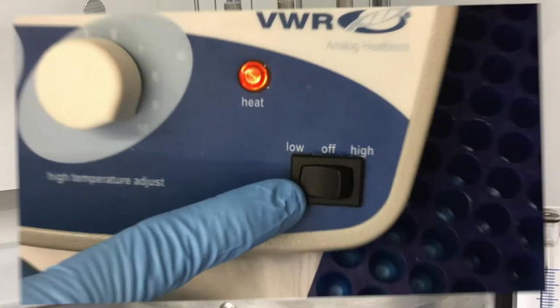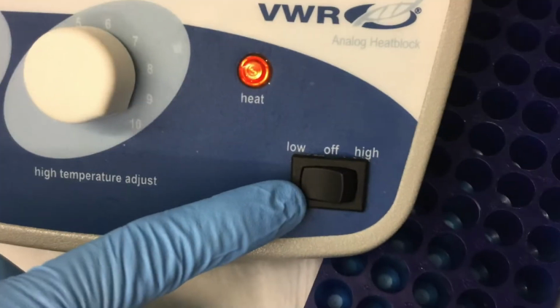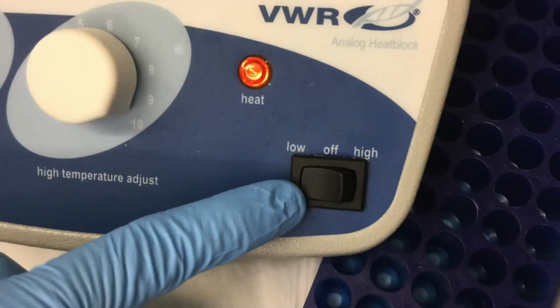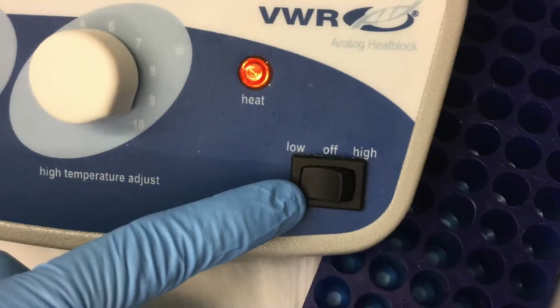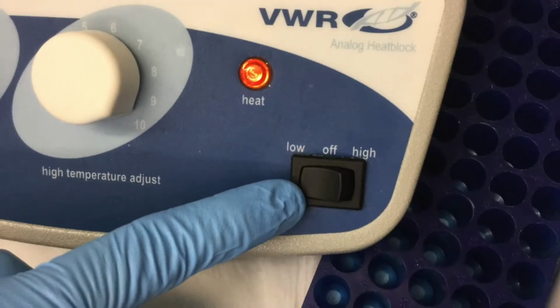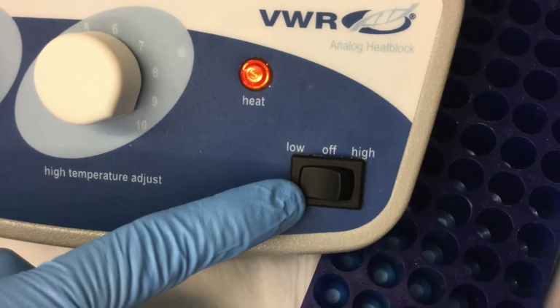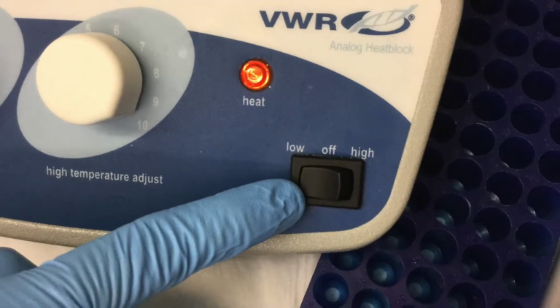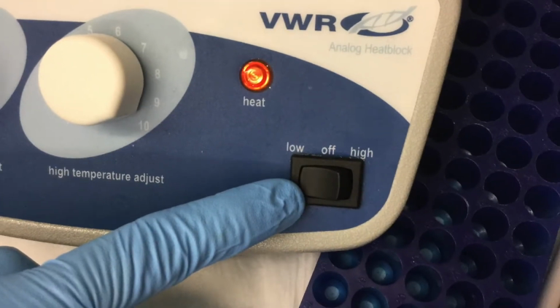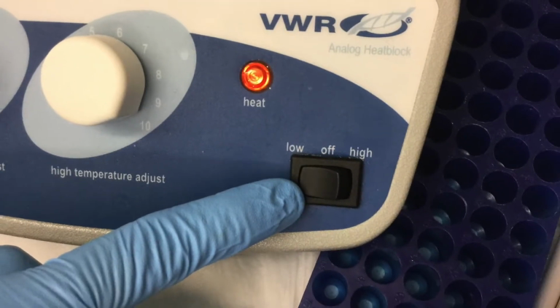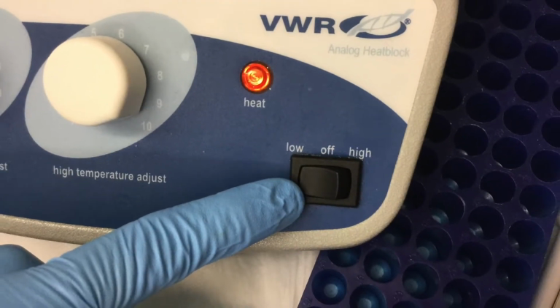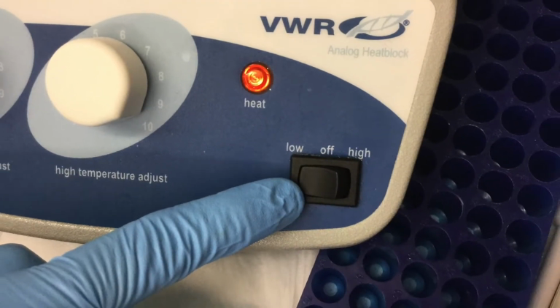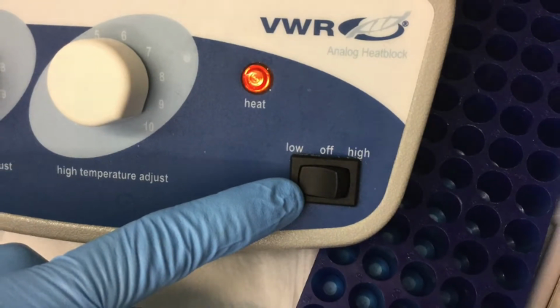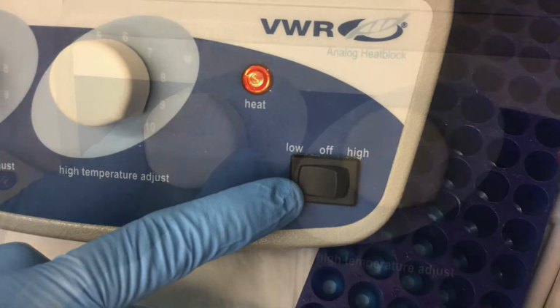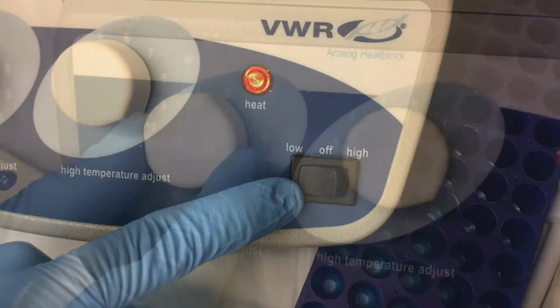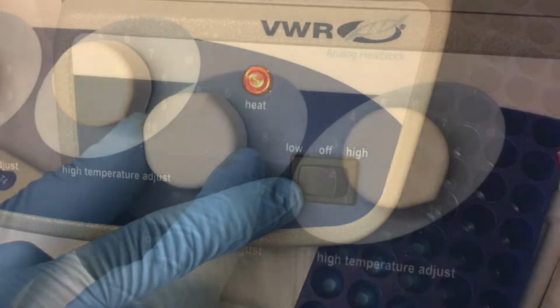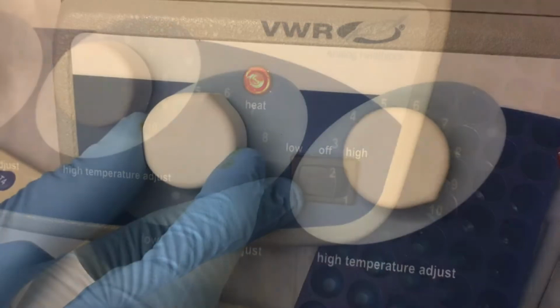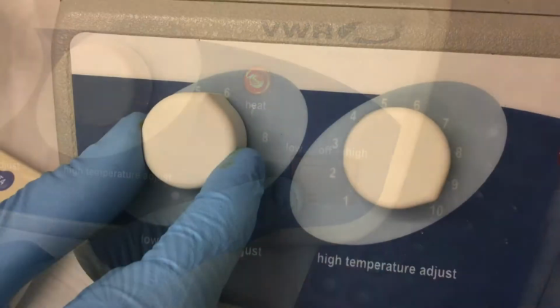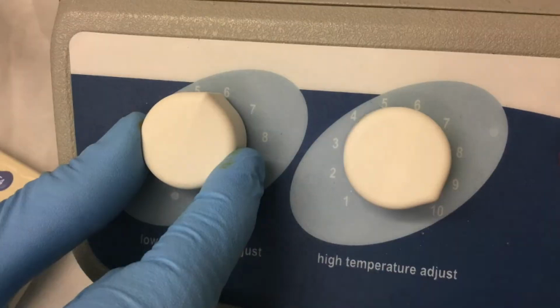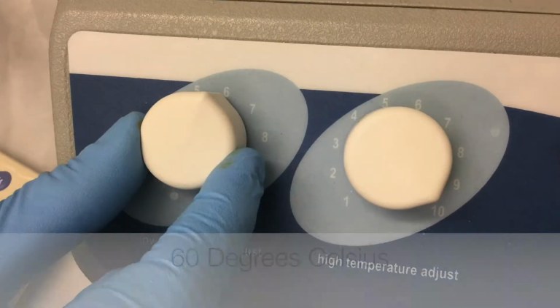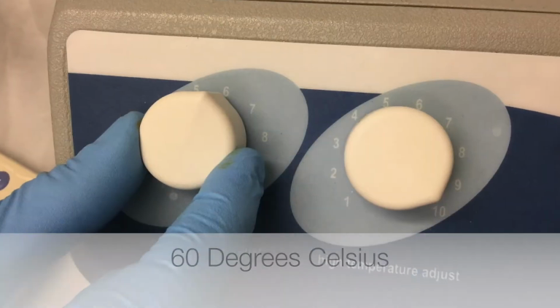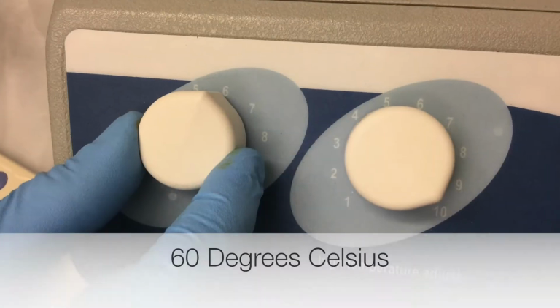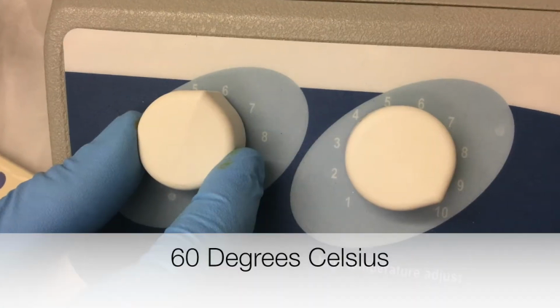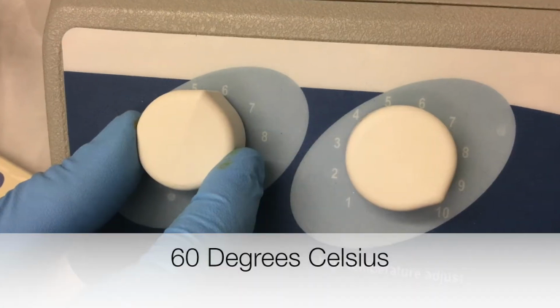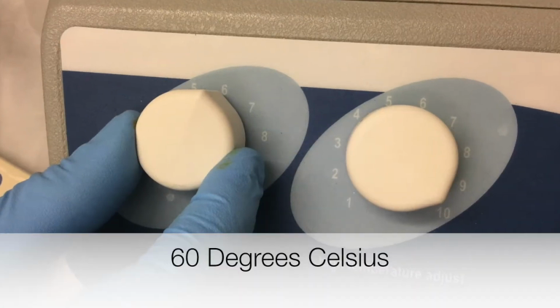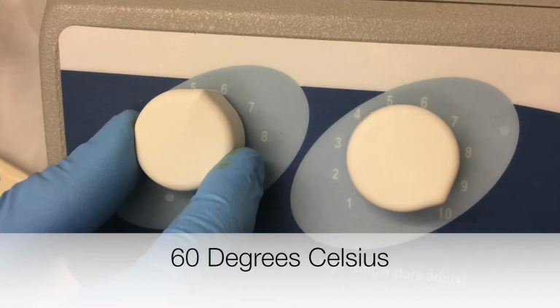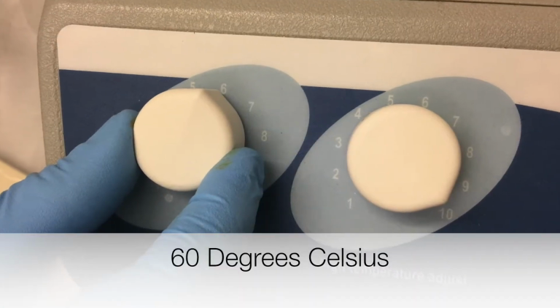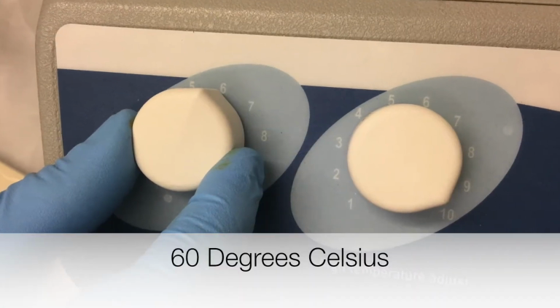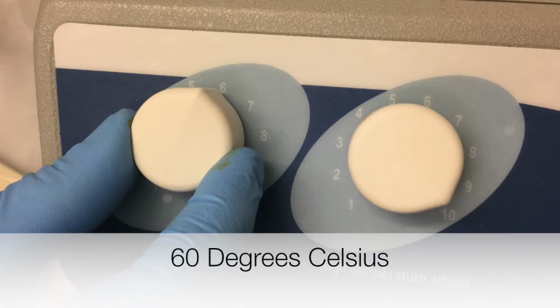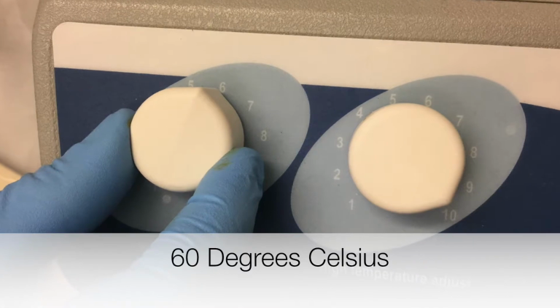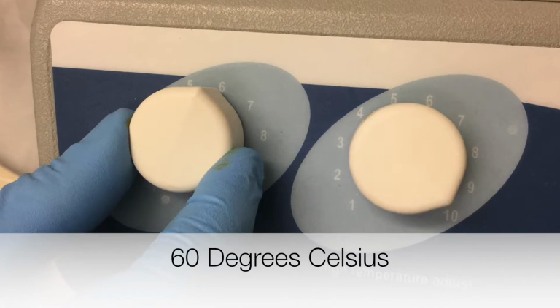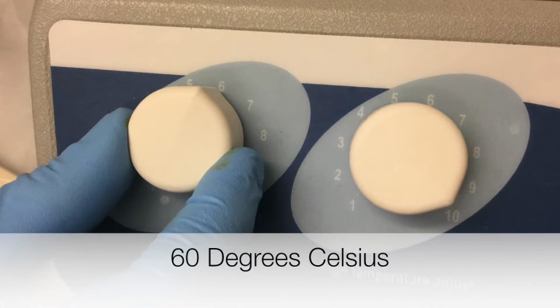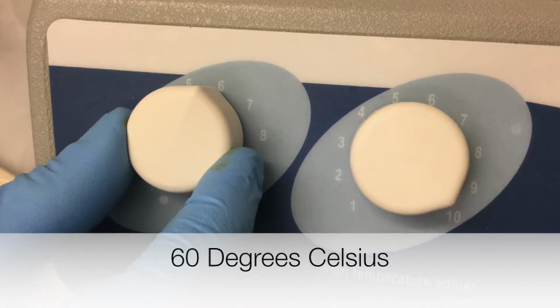In the meantime, turn on the heating block and the sonicator bath as soon as the tubes are under the gas.